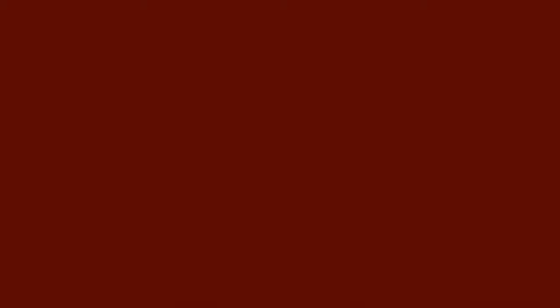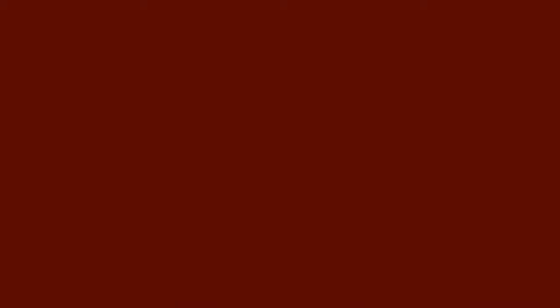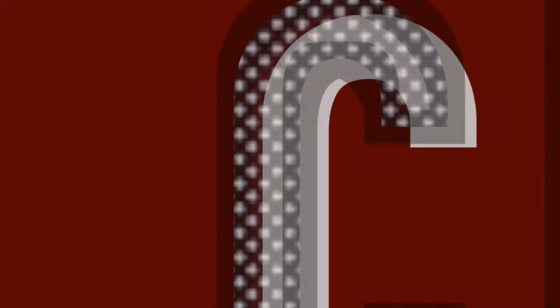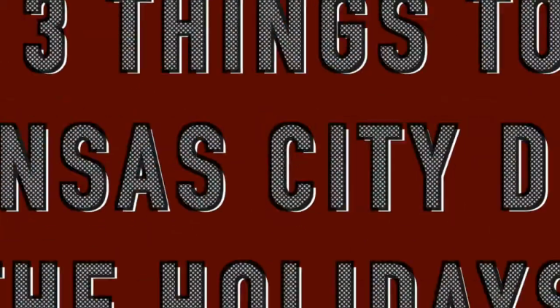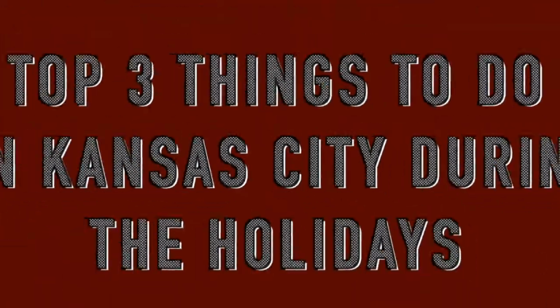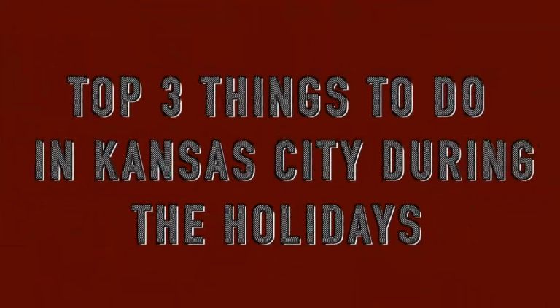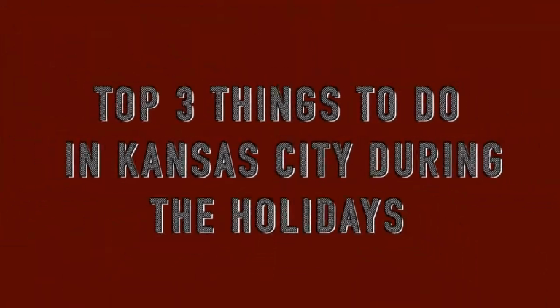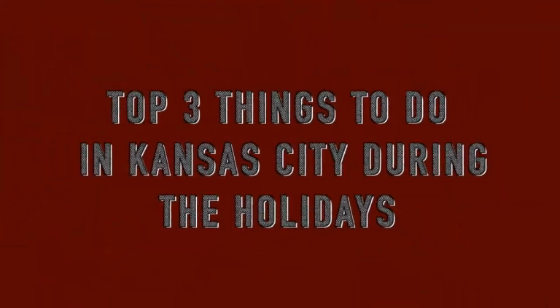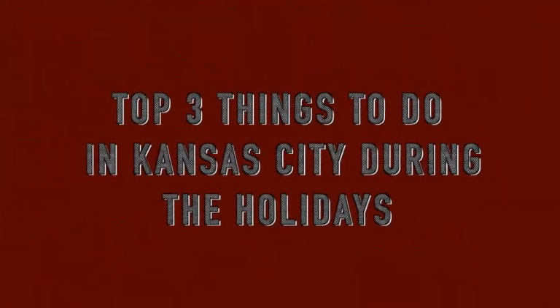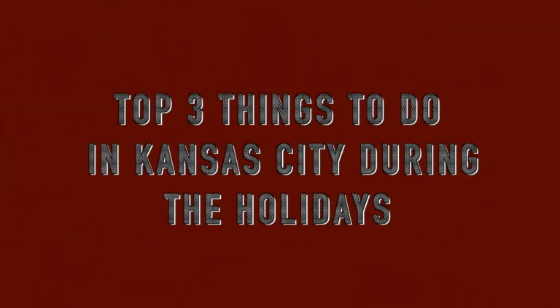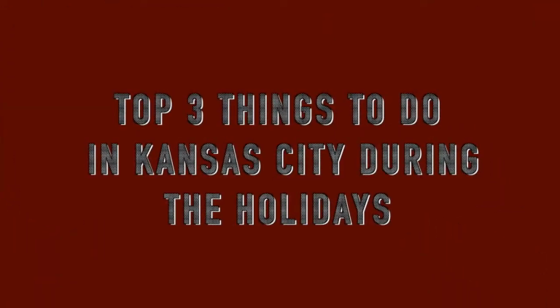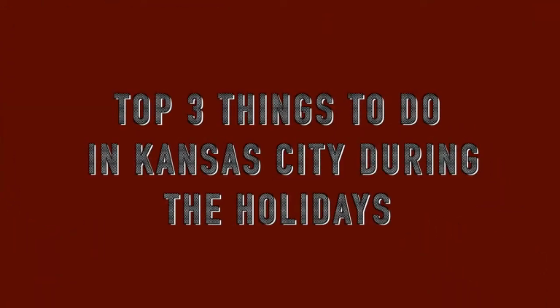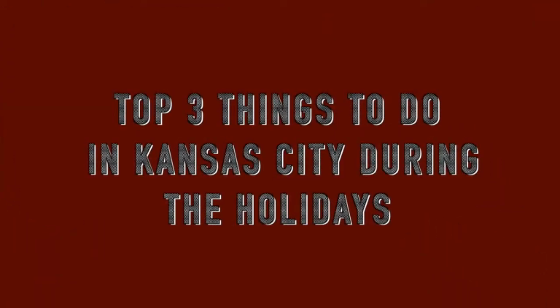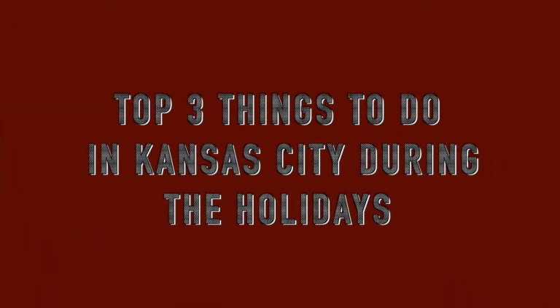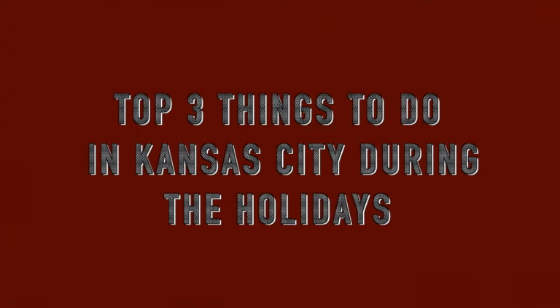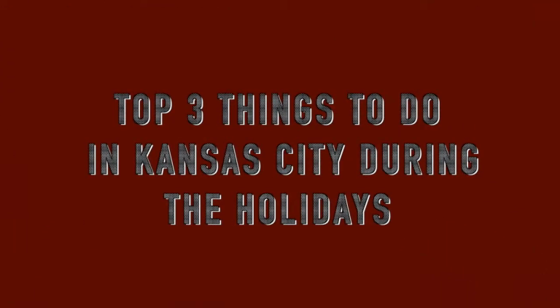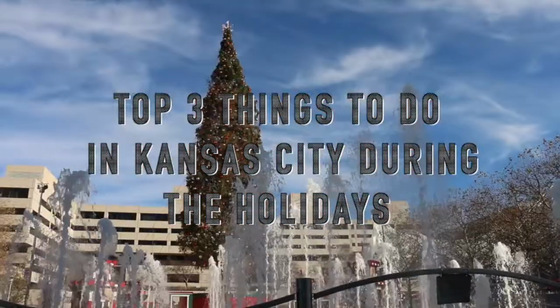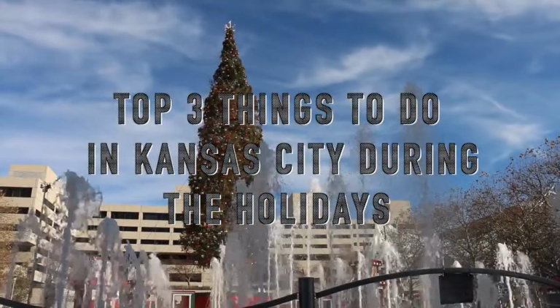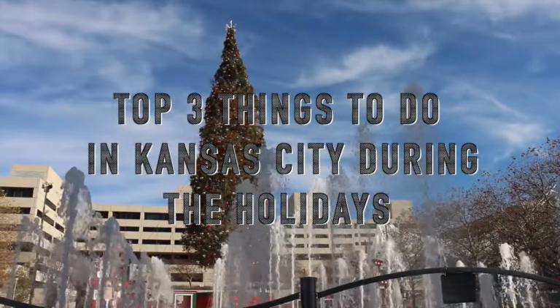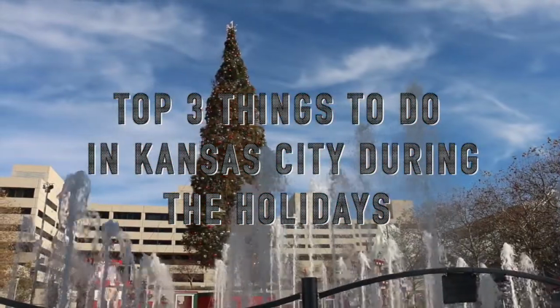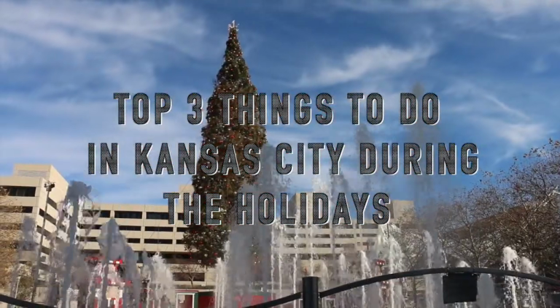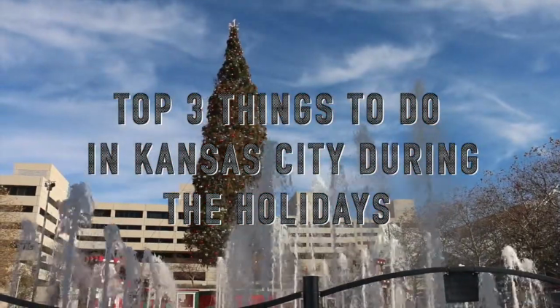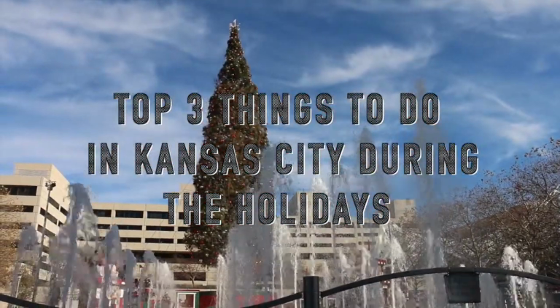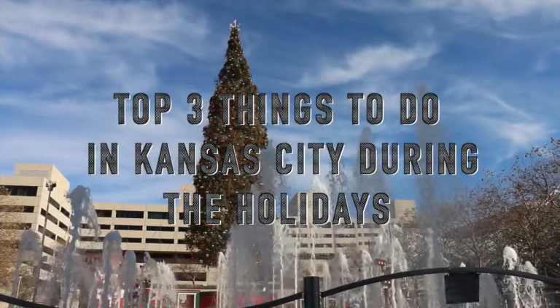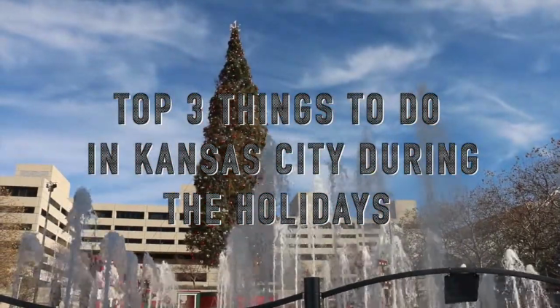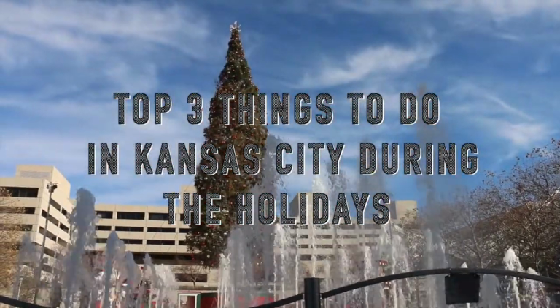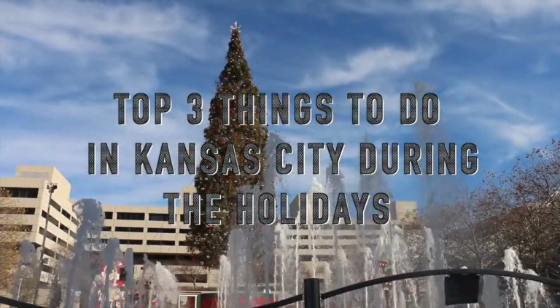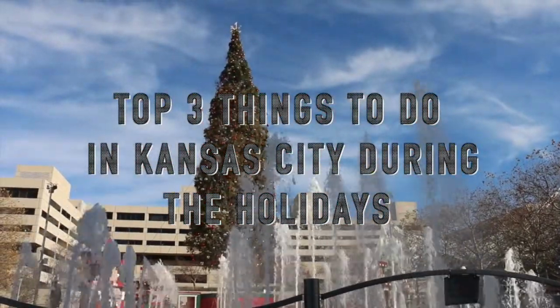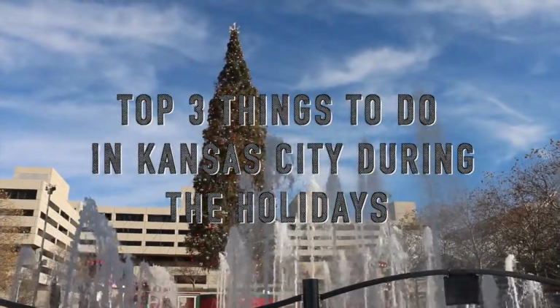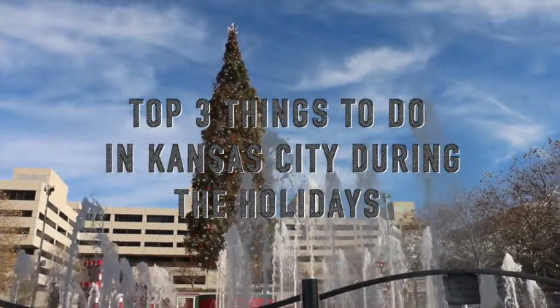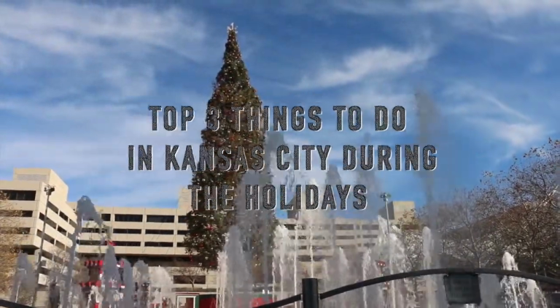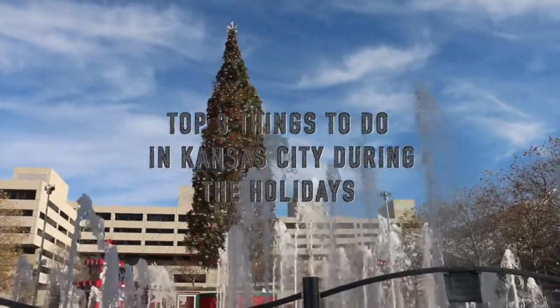What is there to do during the Christmas season? We traveled all around Kansas City to find out.